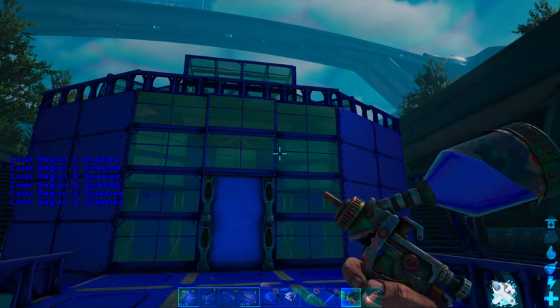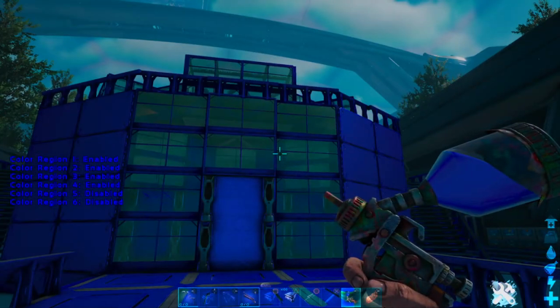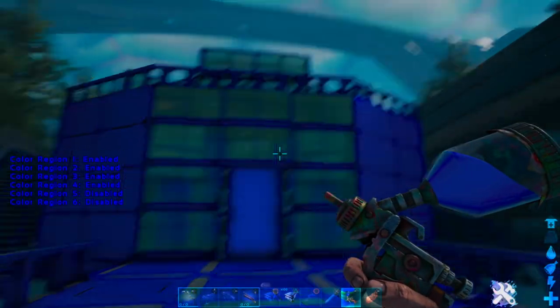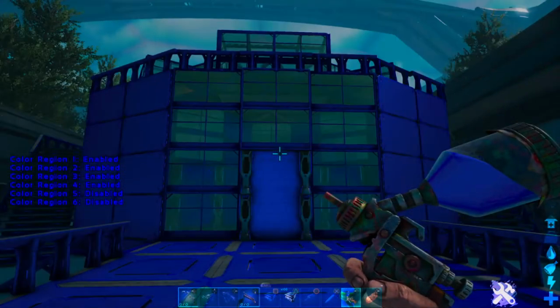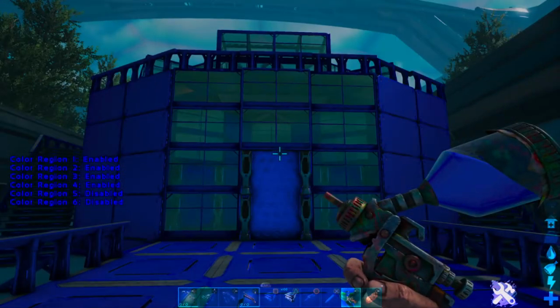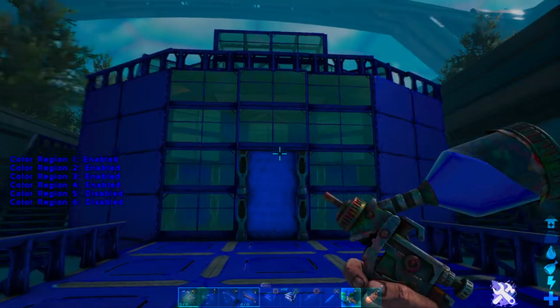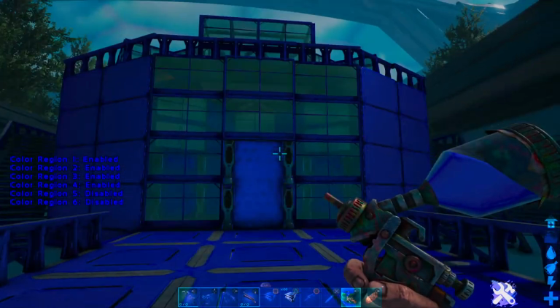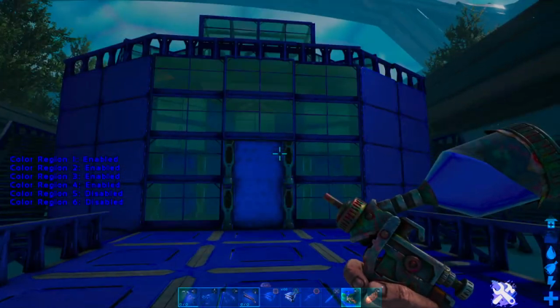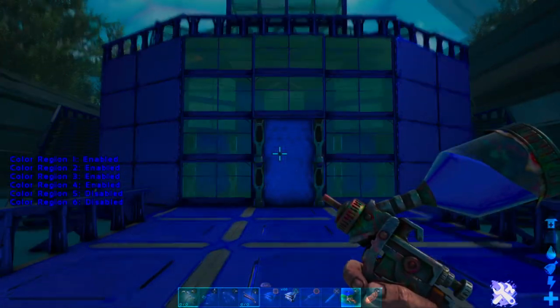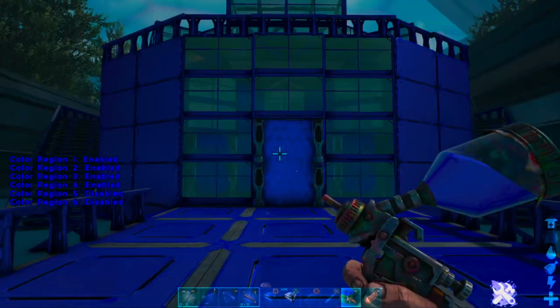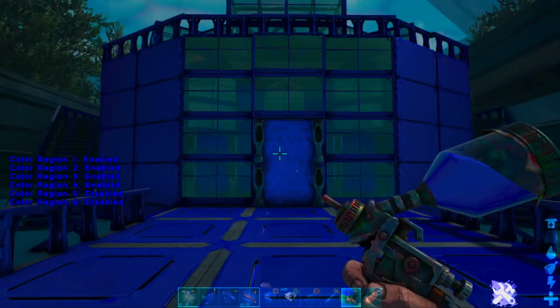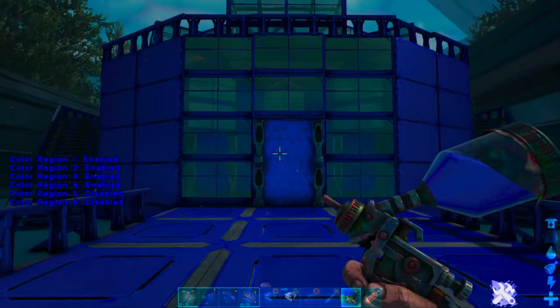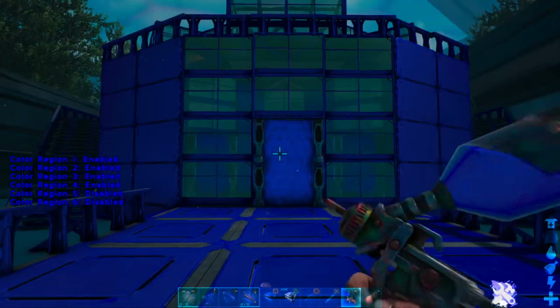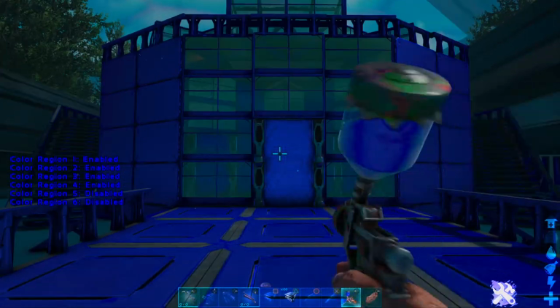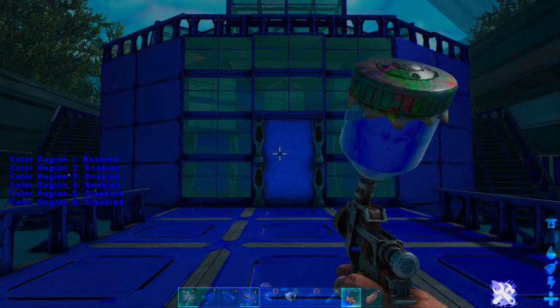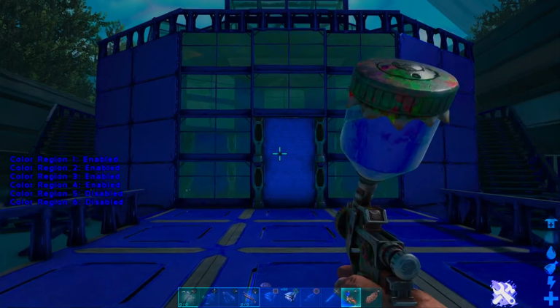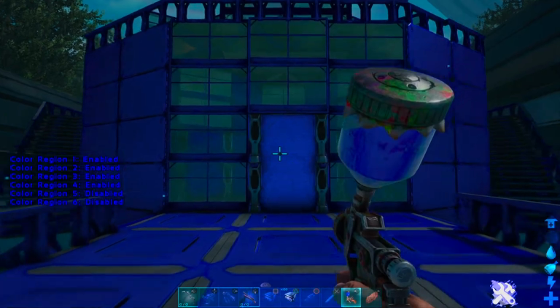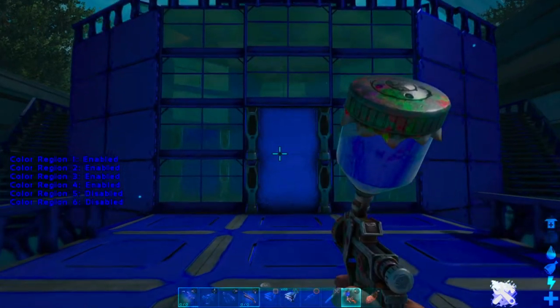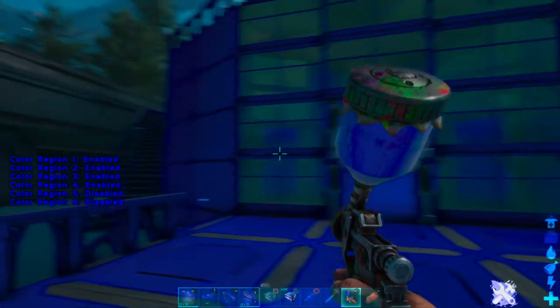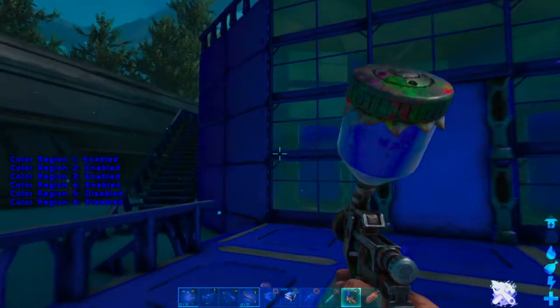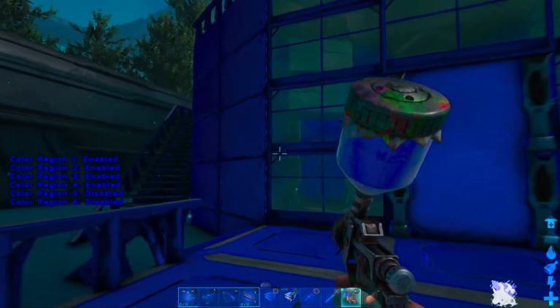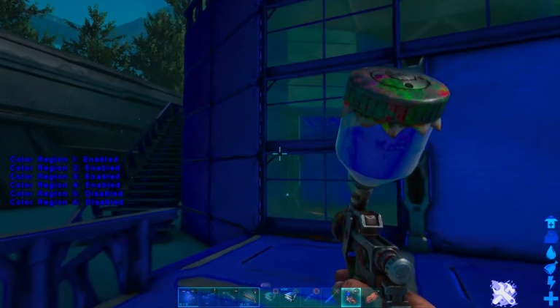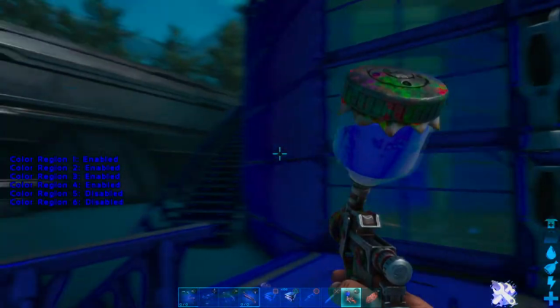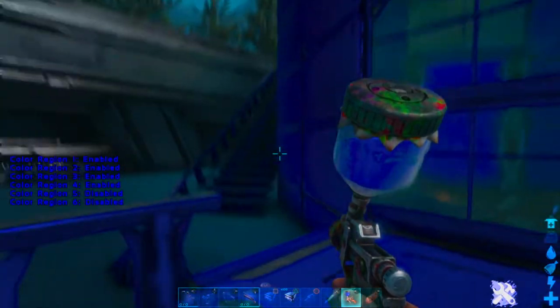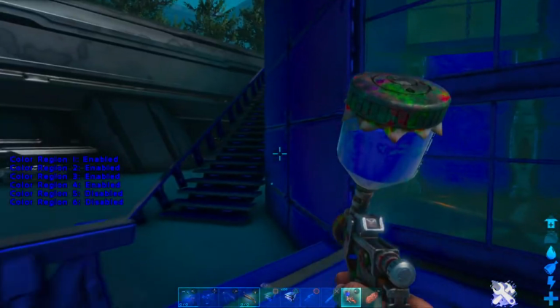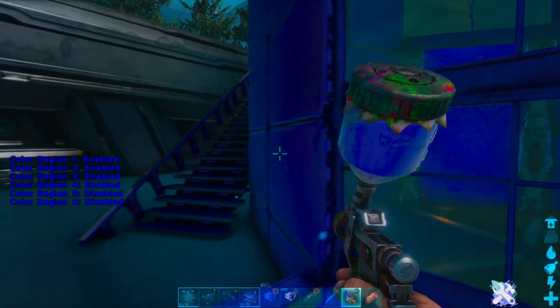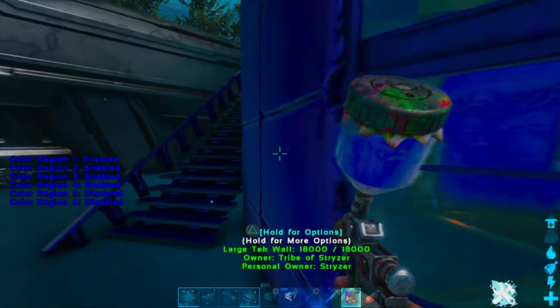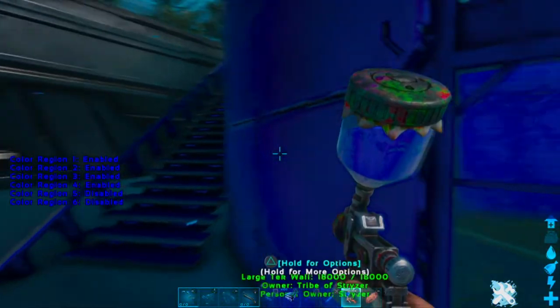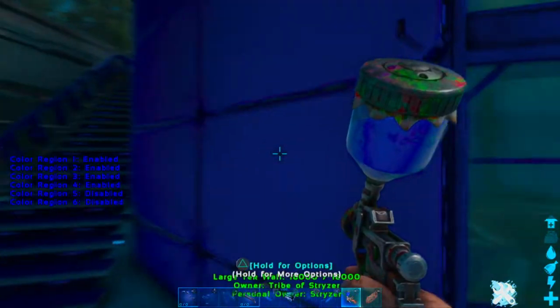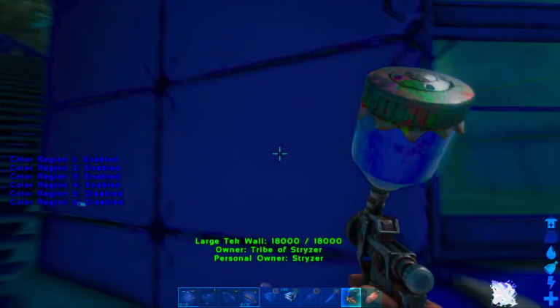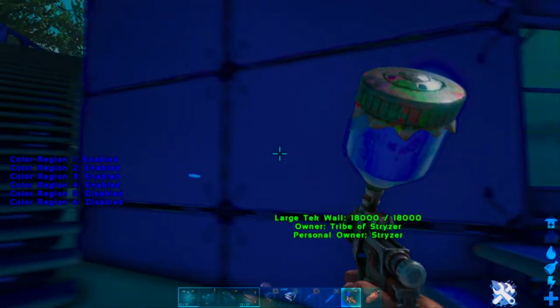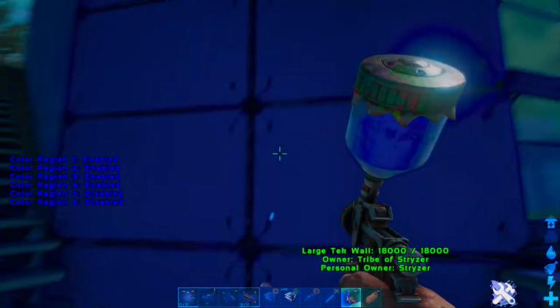I have no idea how to do the last two regions, so if you know, post it in the comments below because I'd like to know too. Then basically you just go up to the wall and use the shoot button to paint whatever you want.